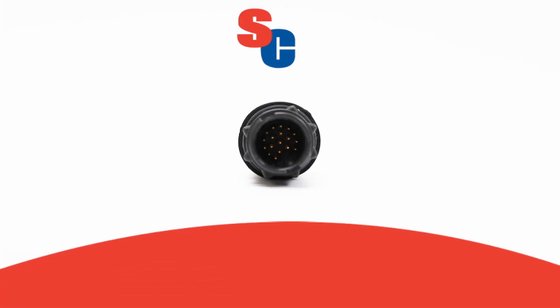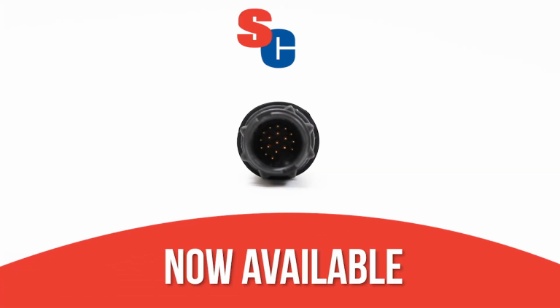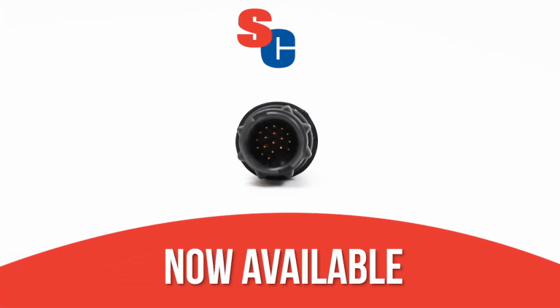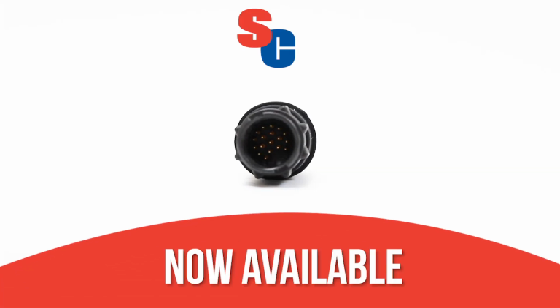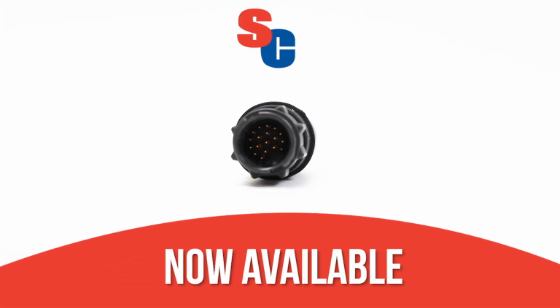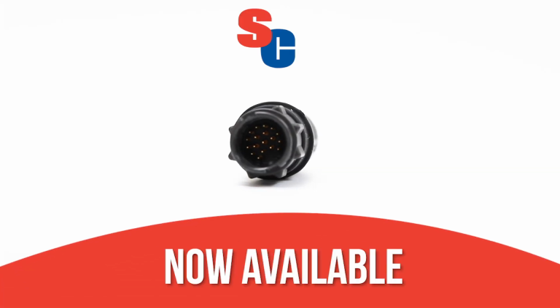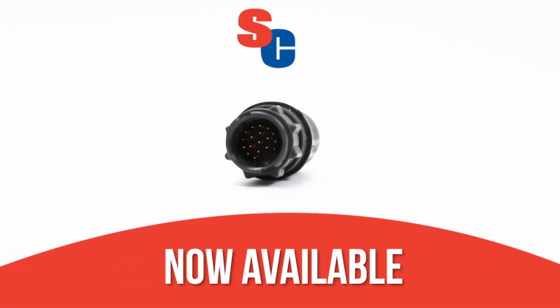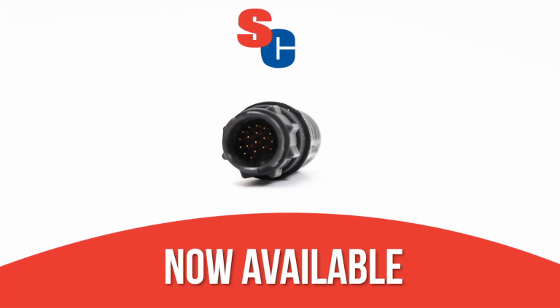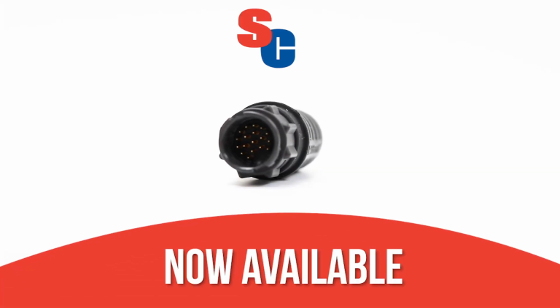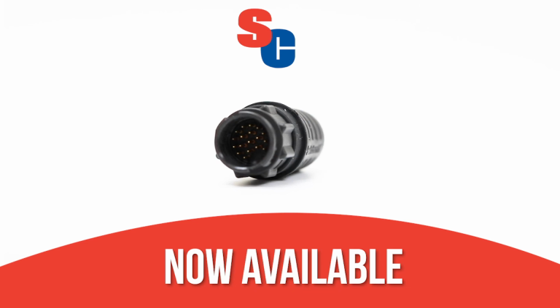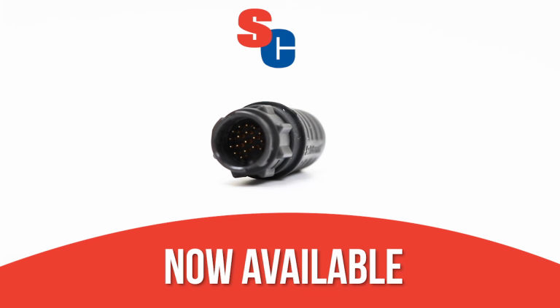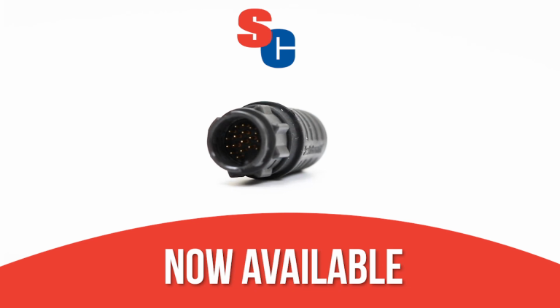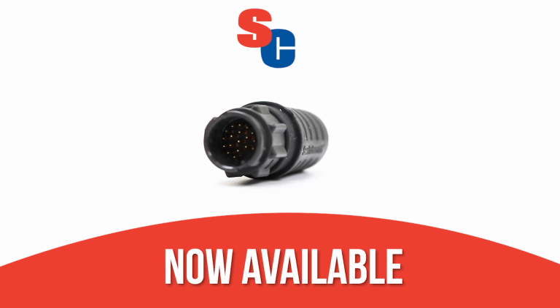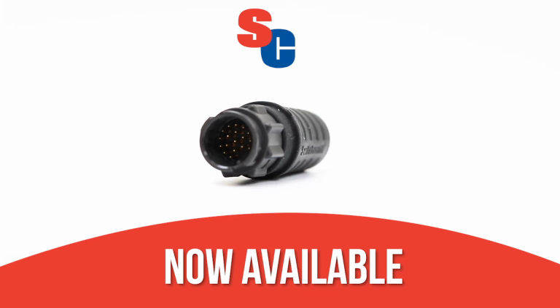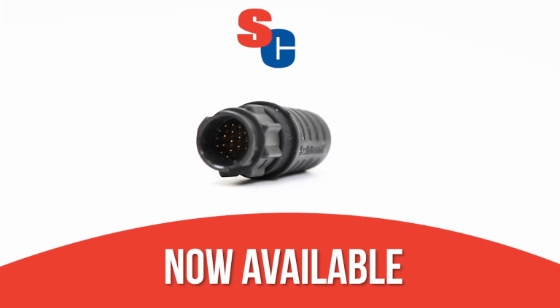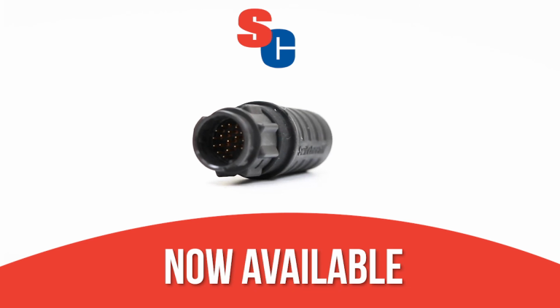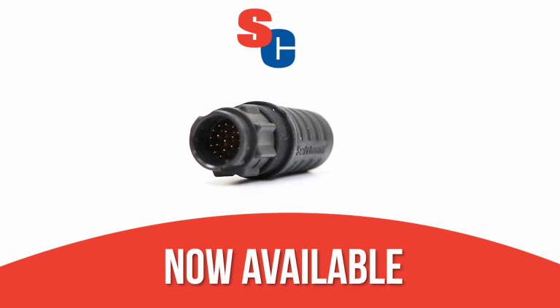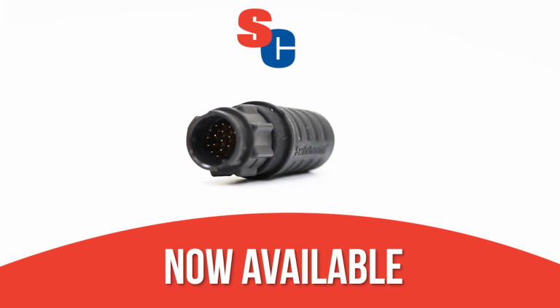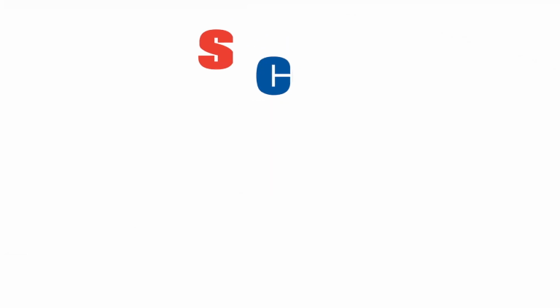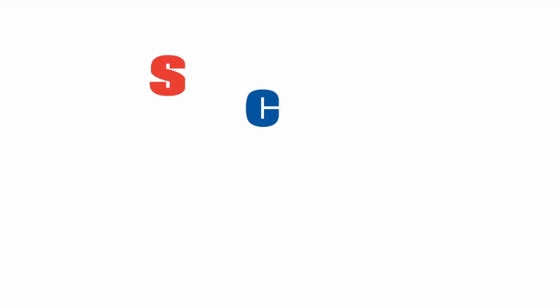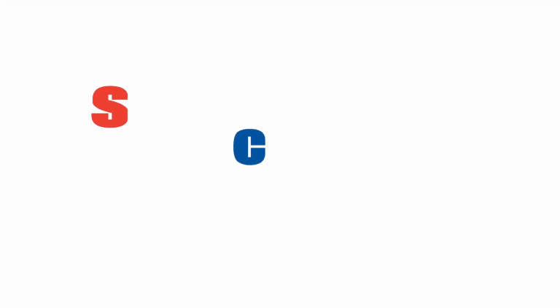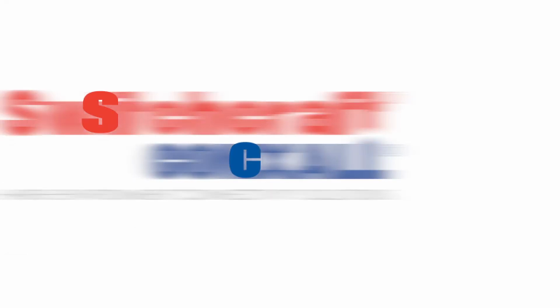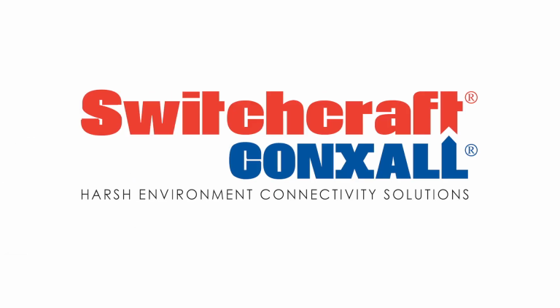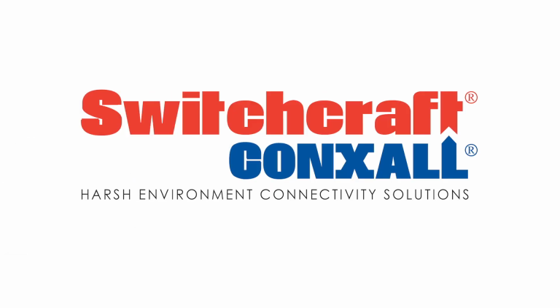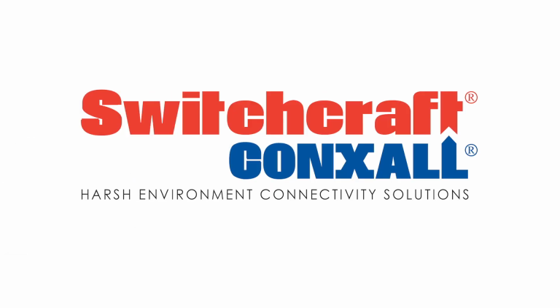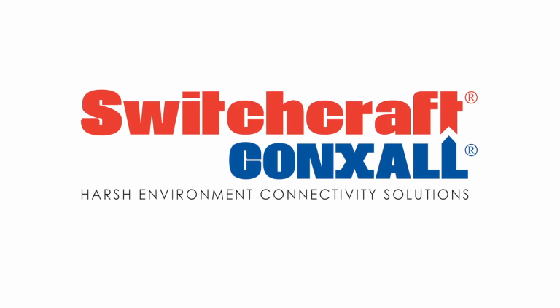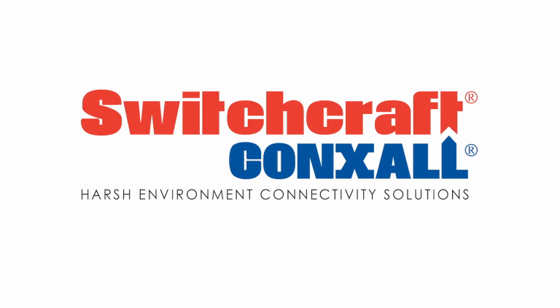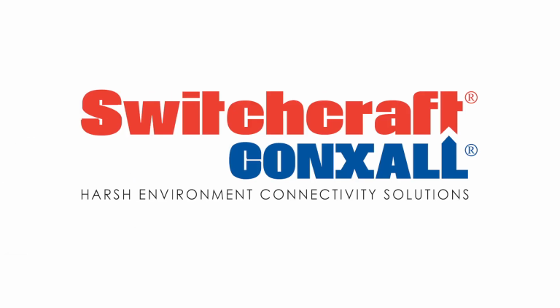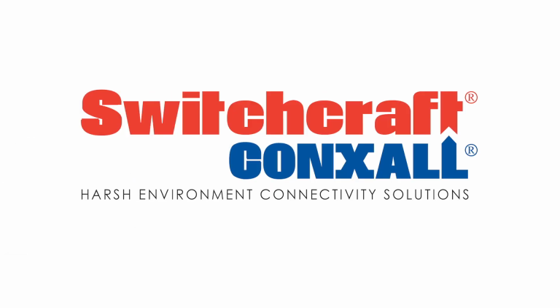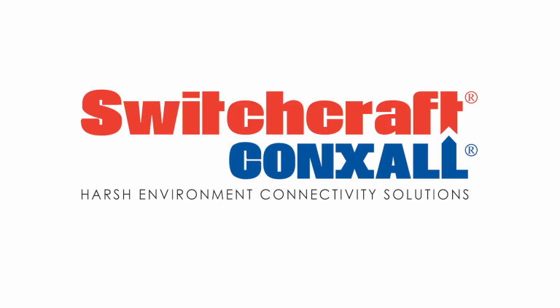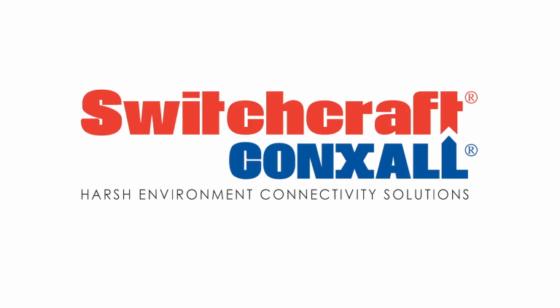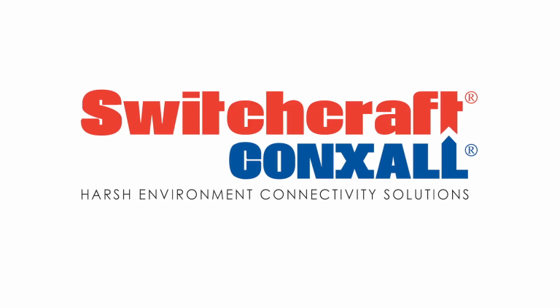The EN3 series is now available from leading distributors around the world. Visit Switchcraft.com today to learn more.